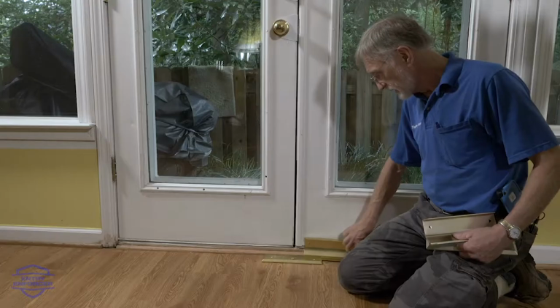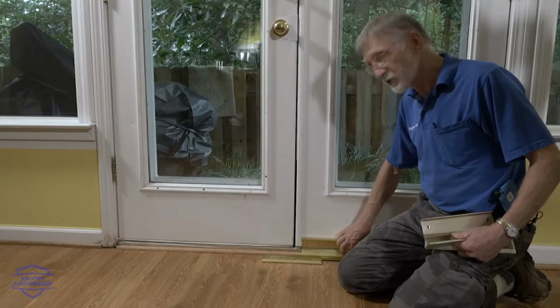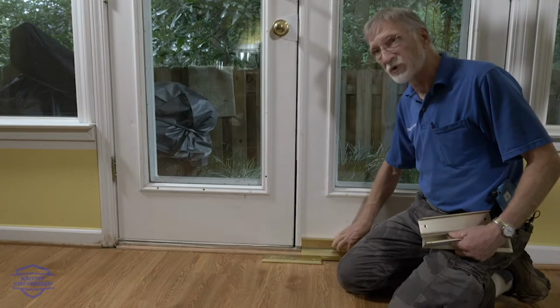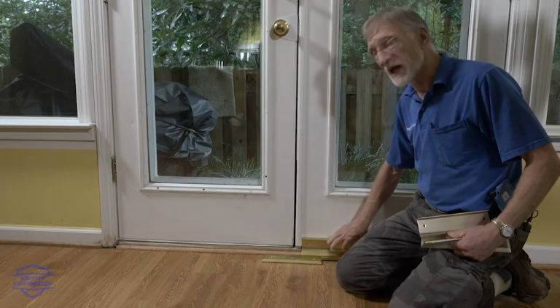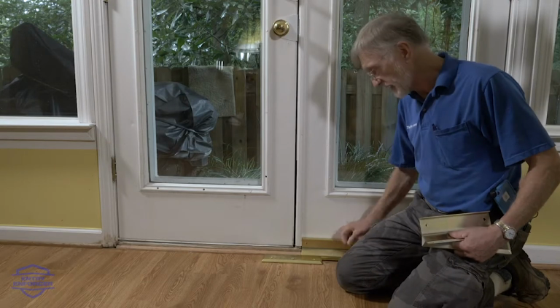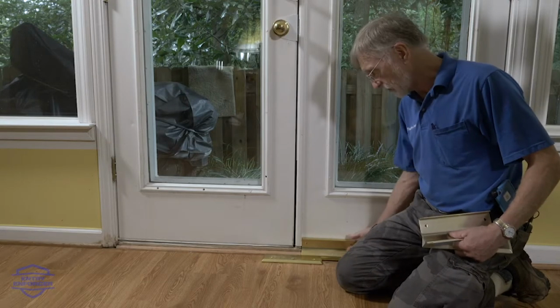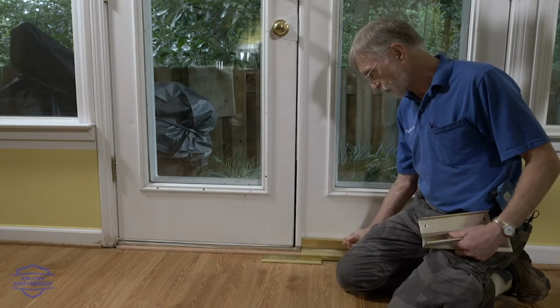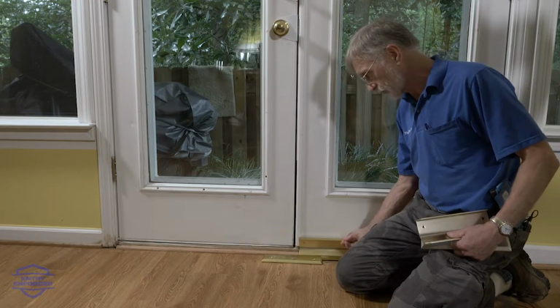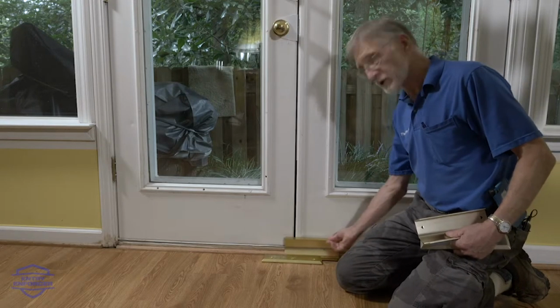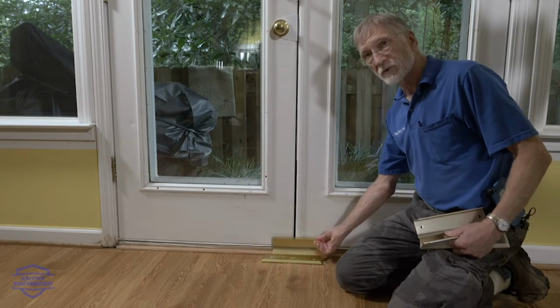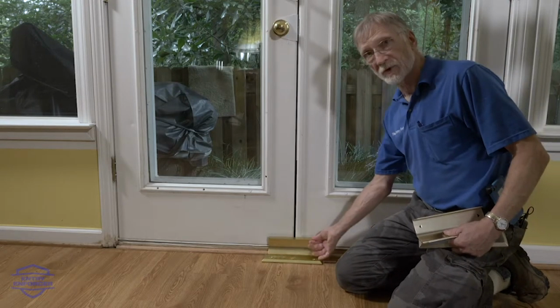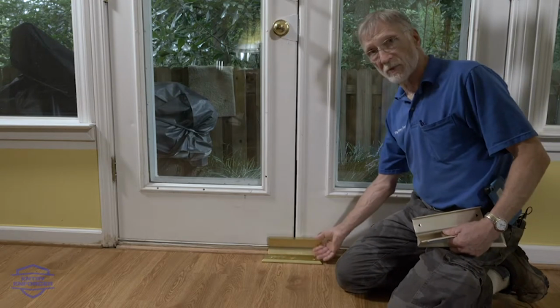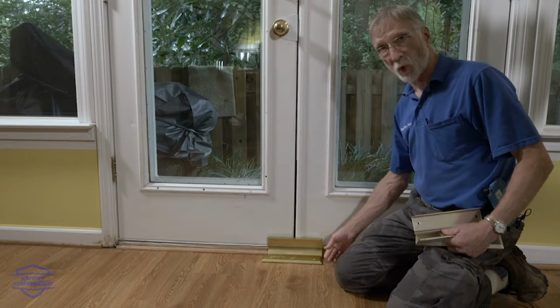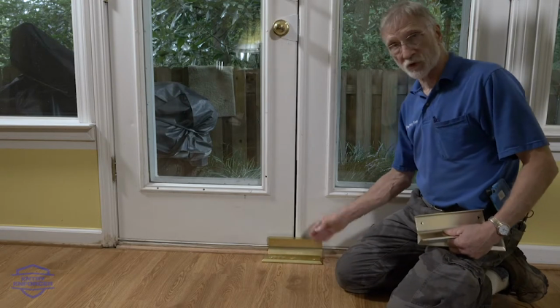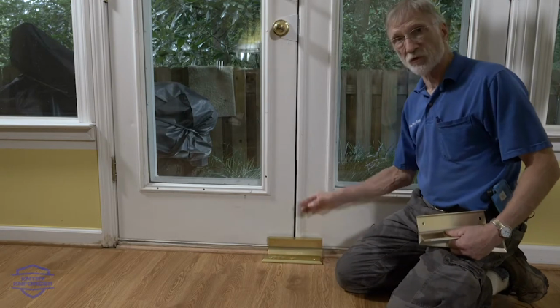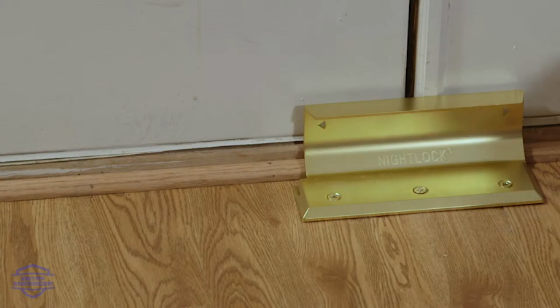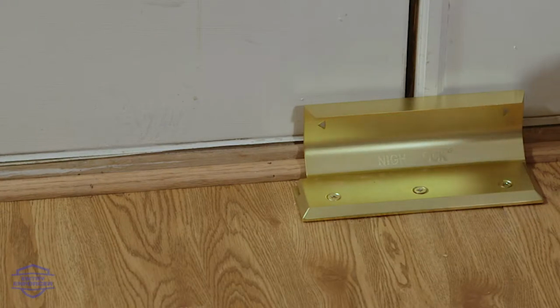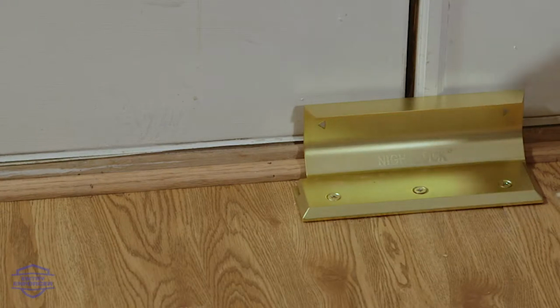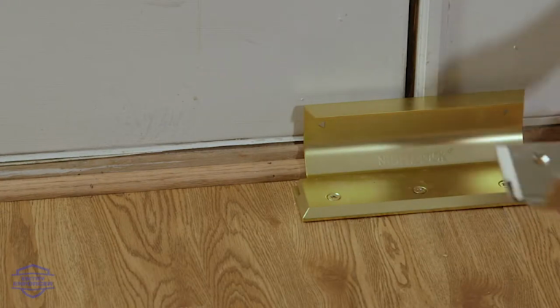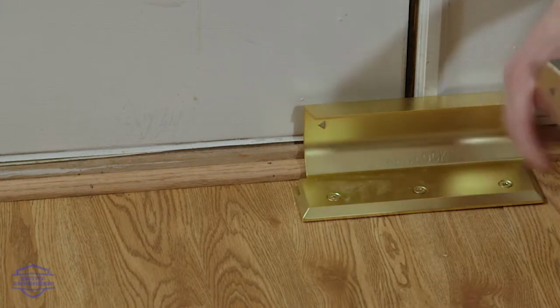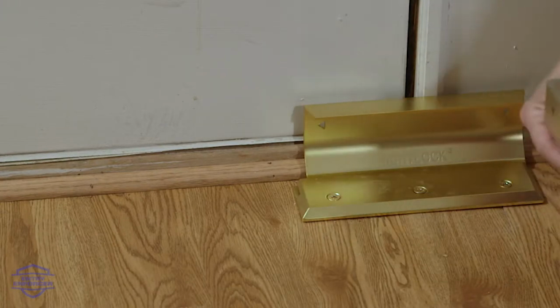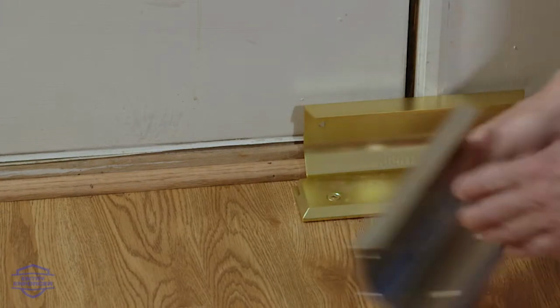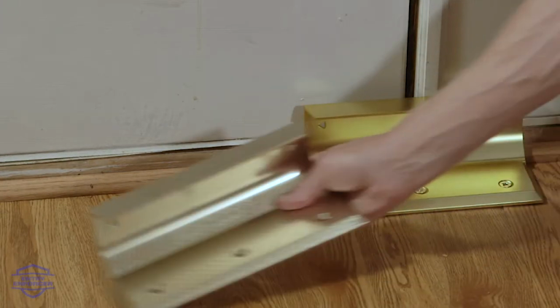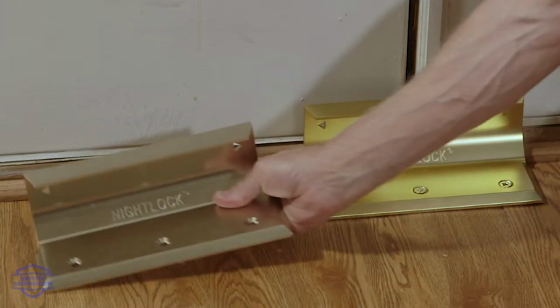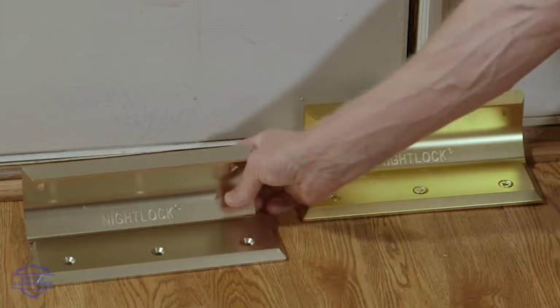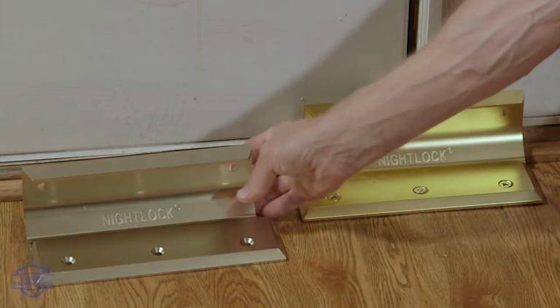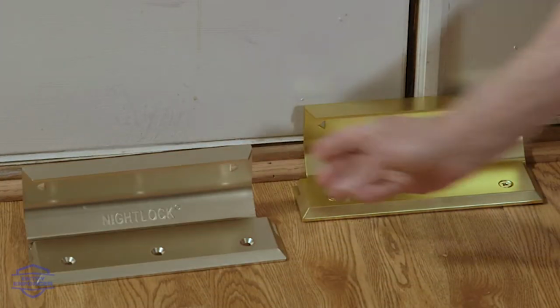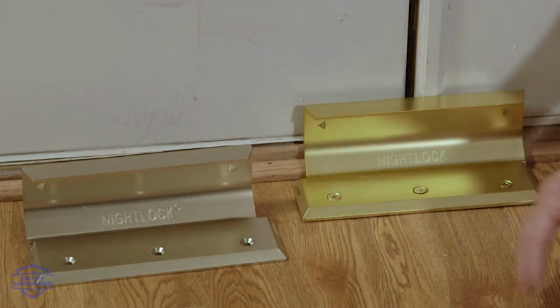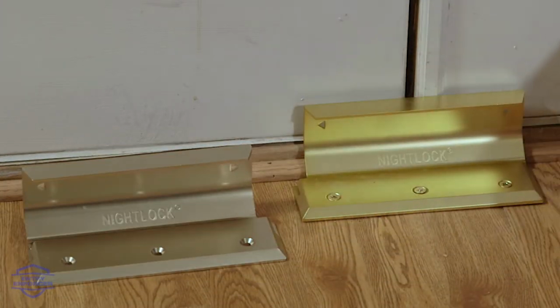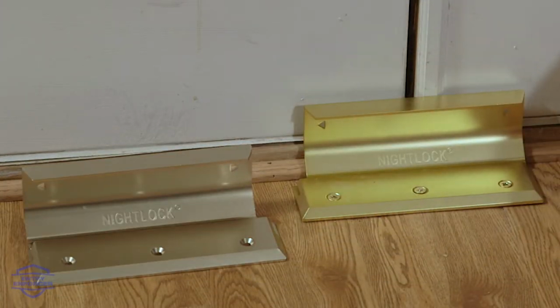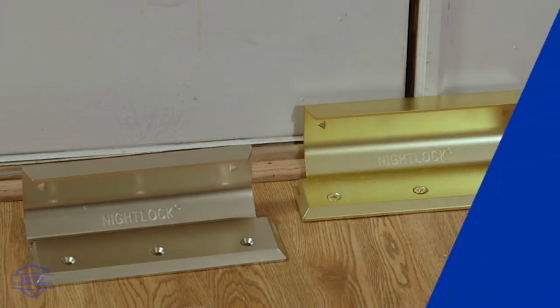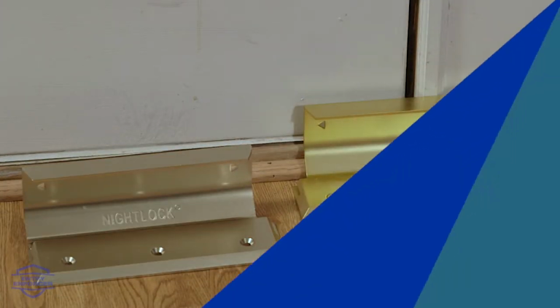If you do nothing else for double doors, do the night lock, which comes in several colors to match your decor.